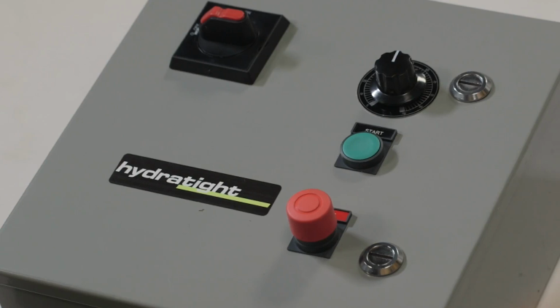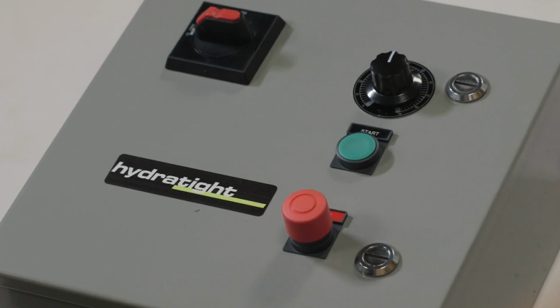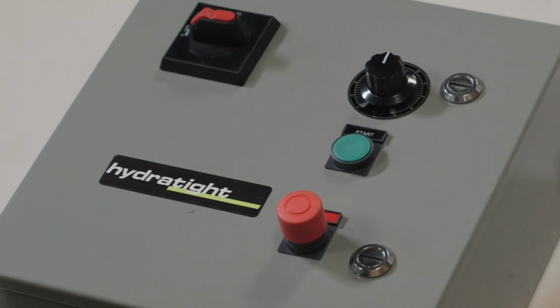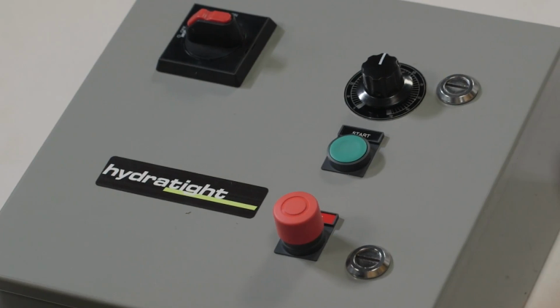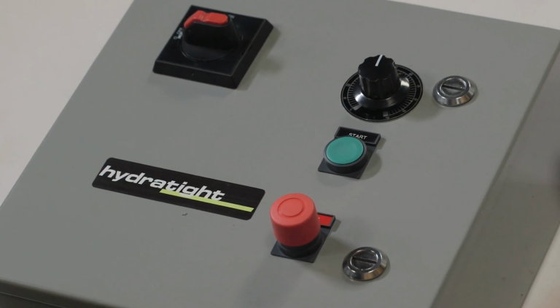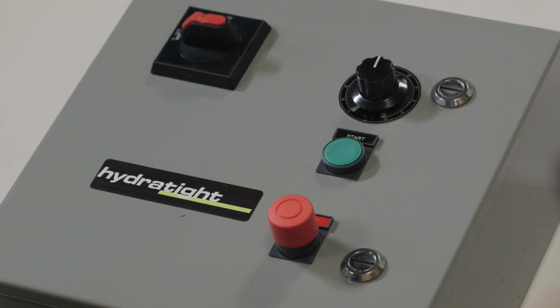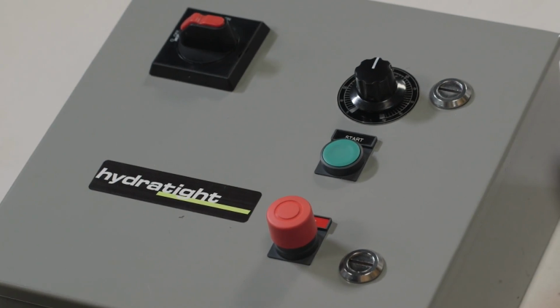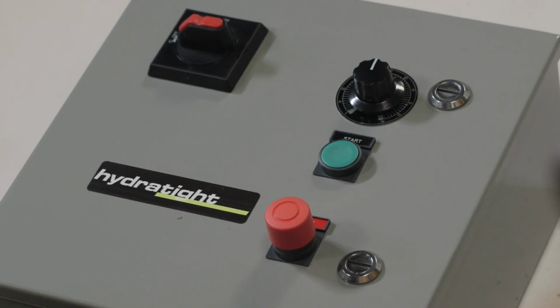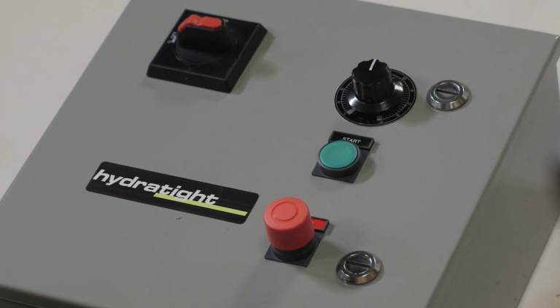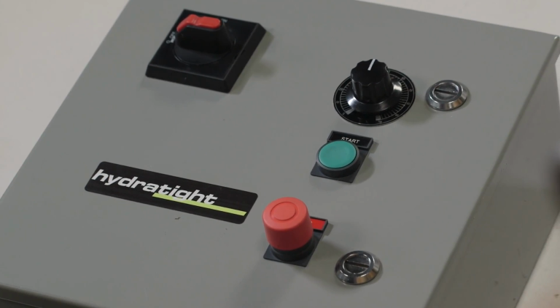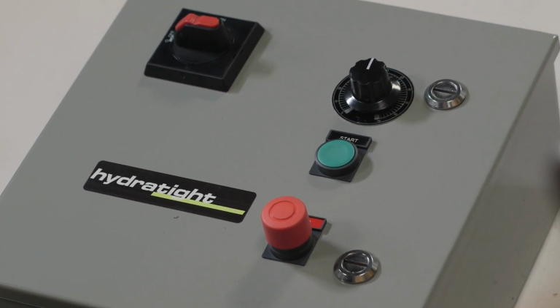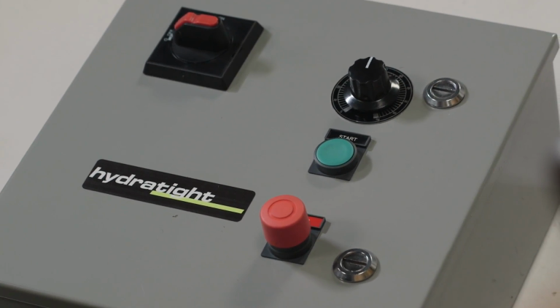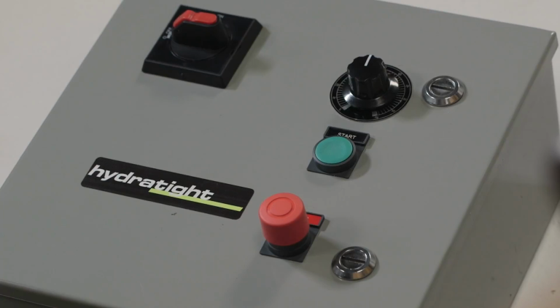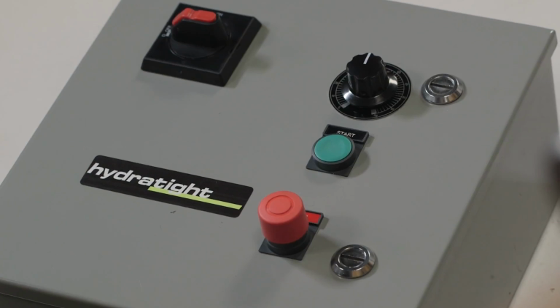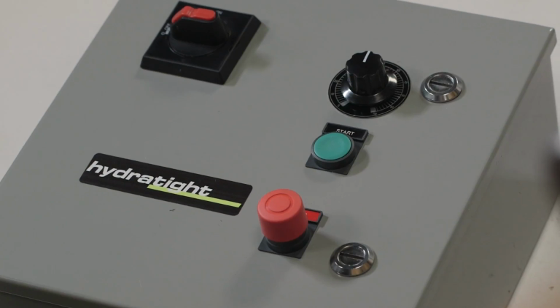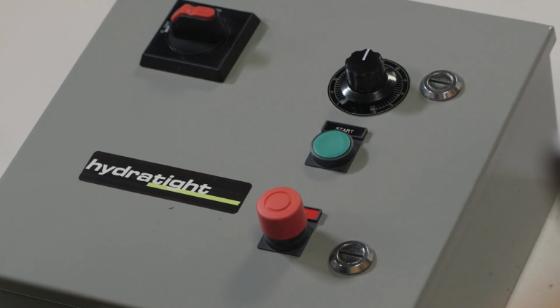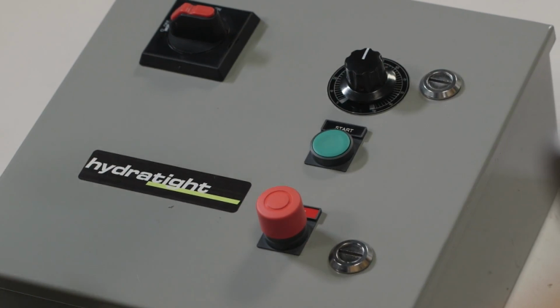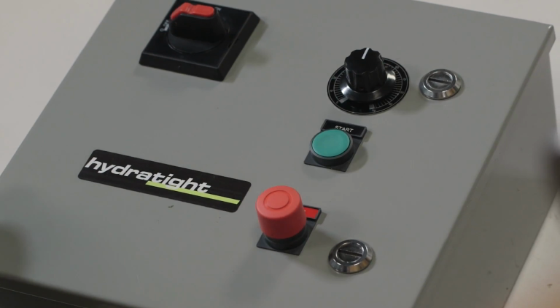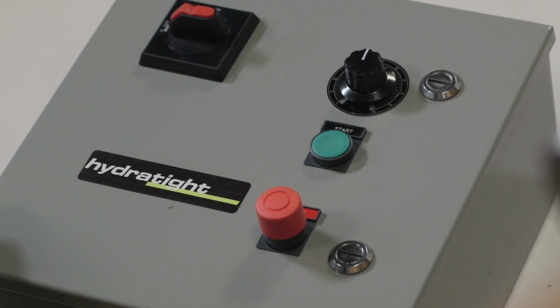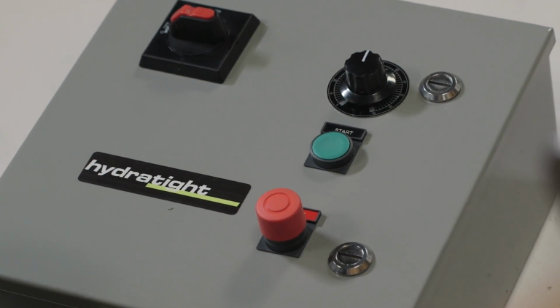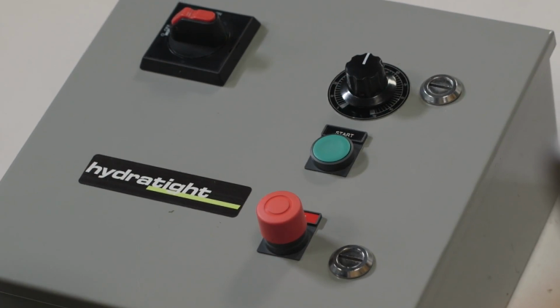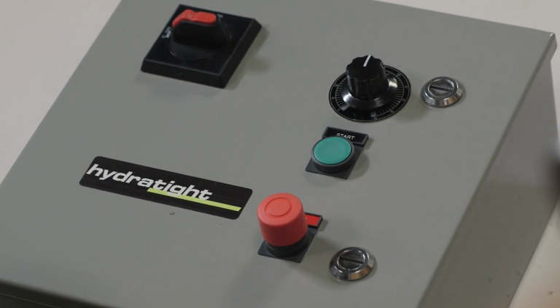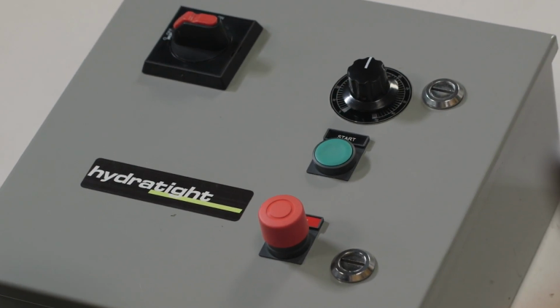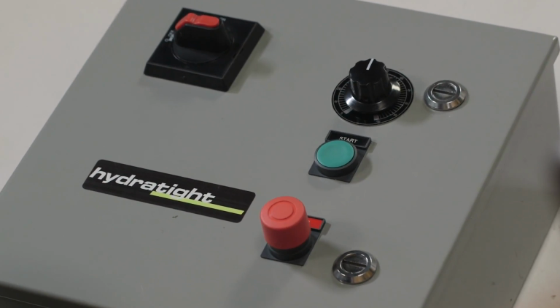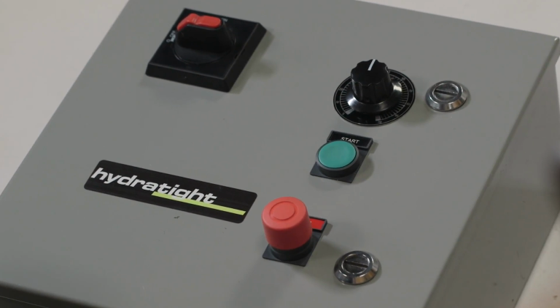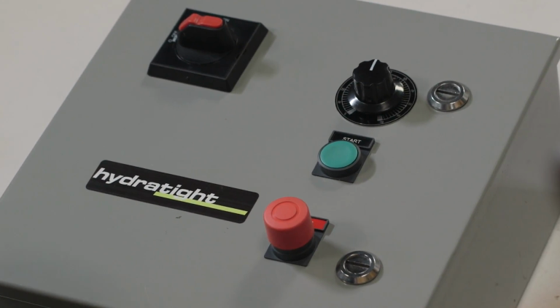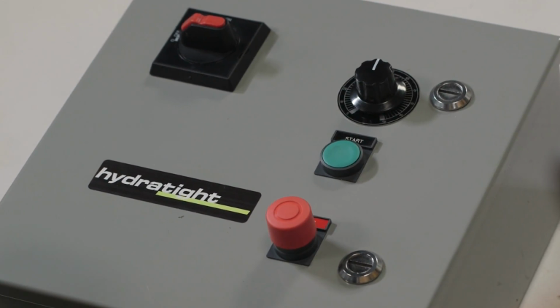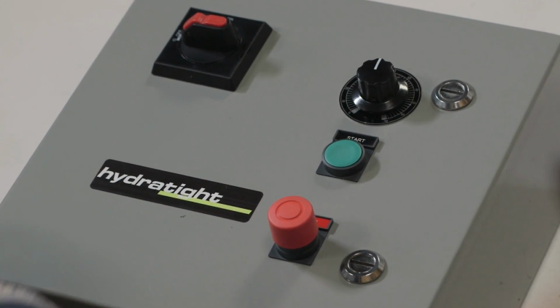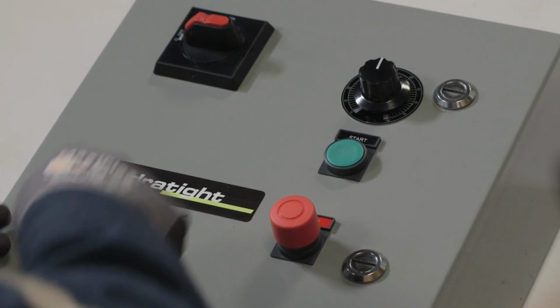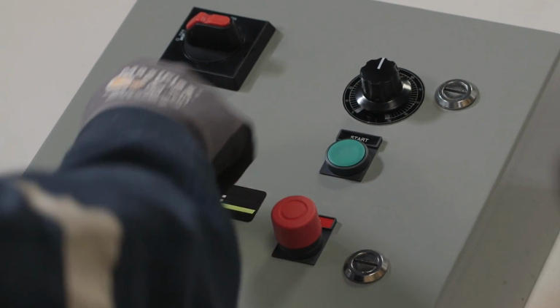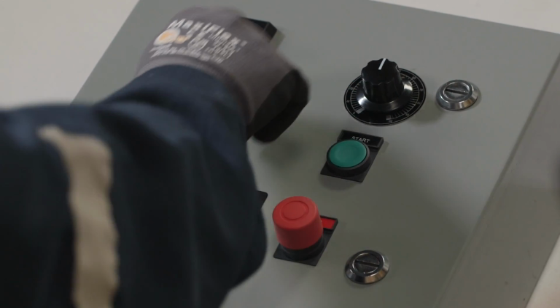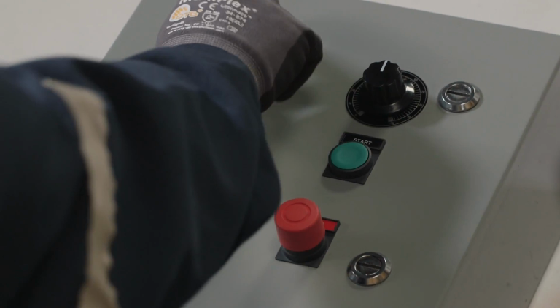The control pennant includes a master on-off switch, emergency stop, start, and dial speed control.